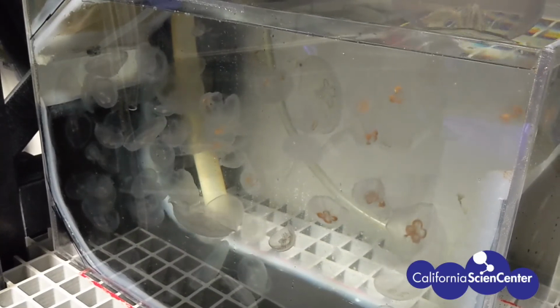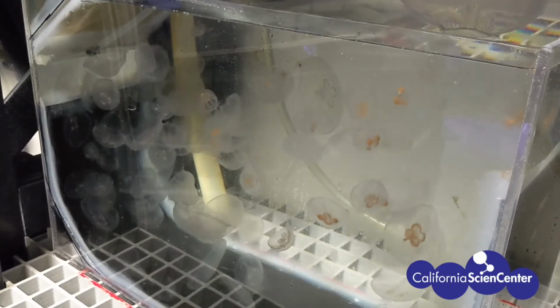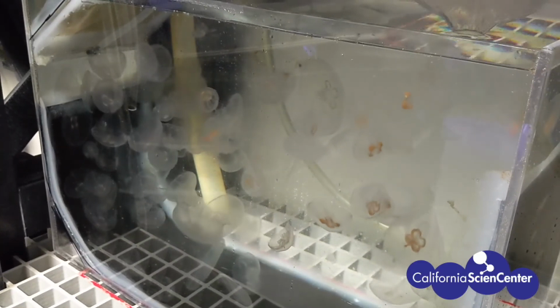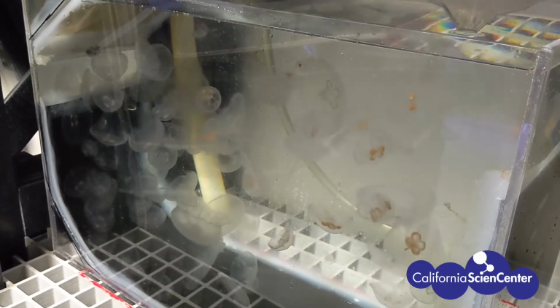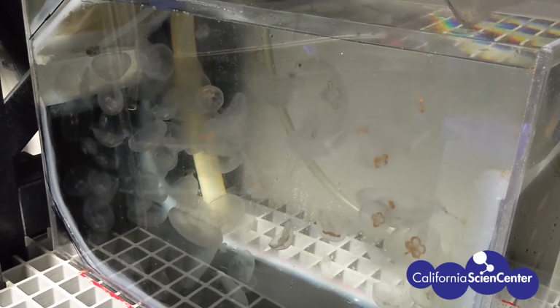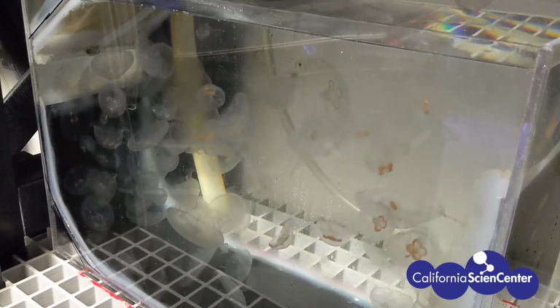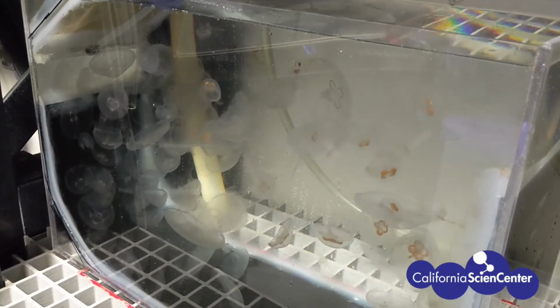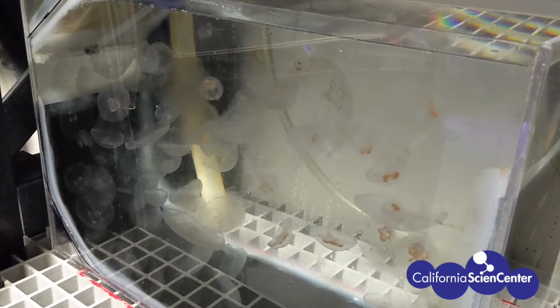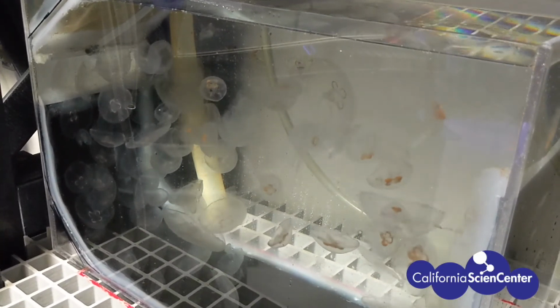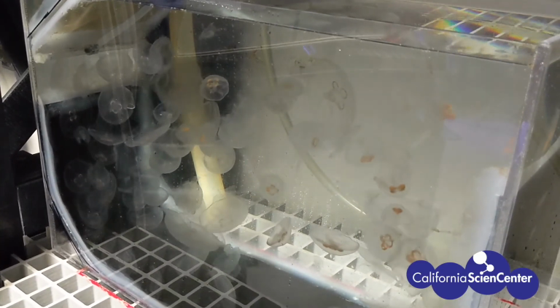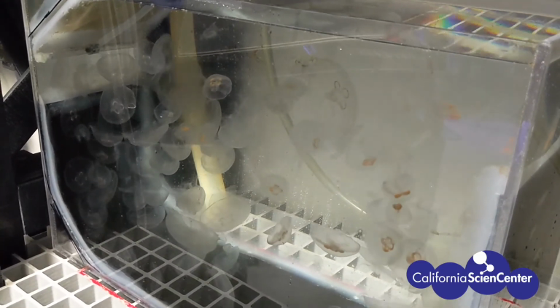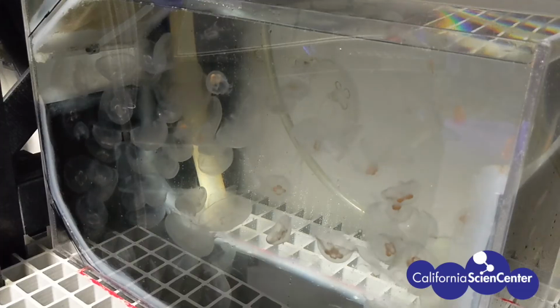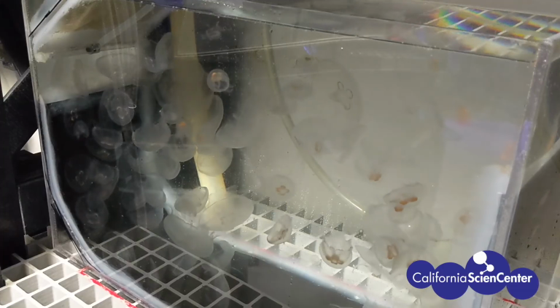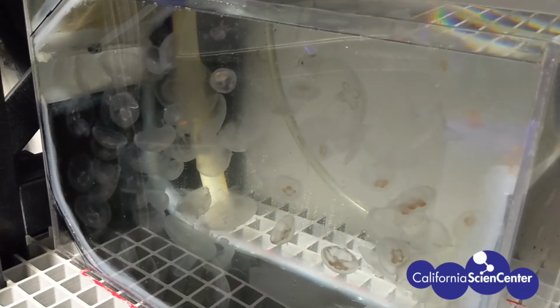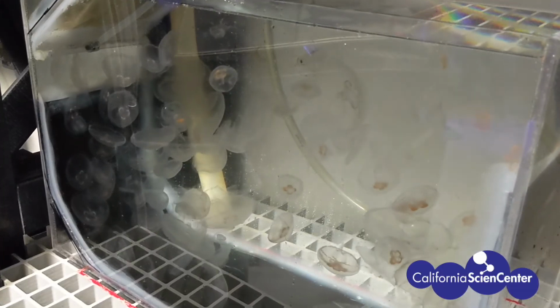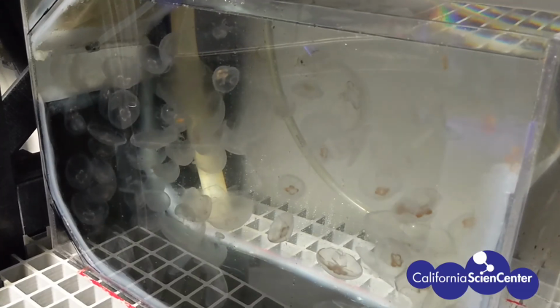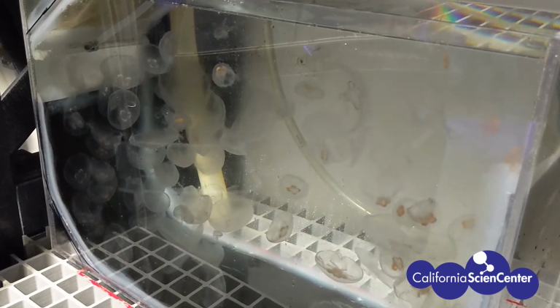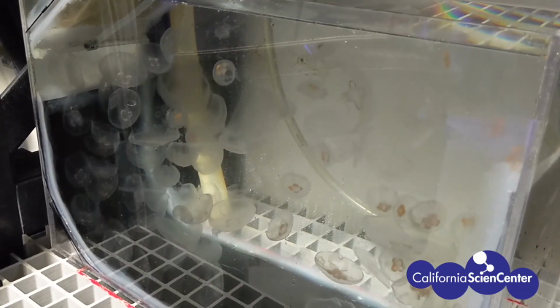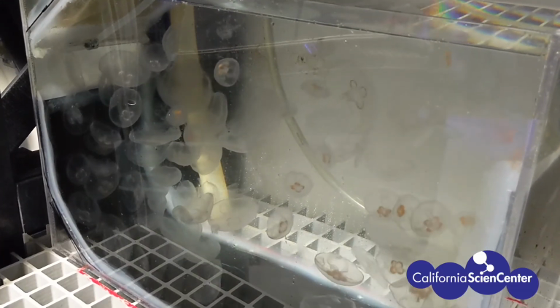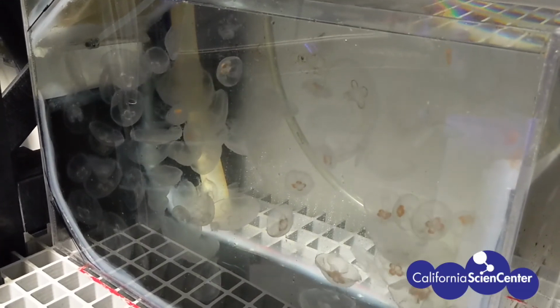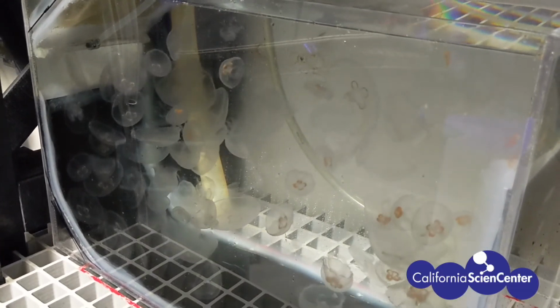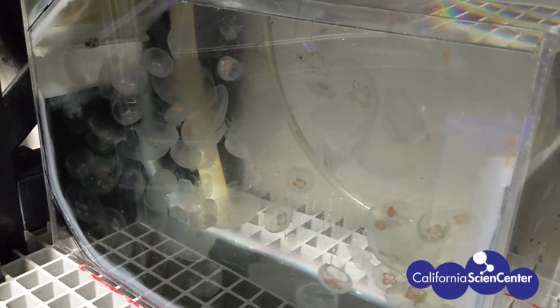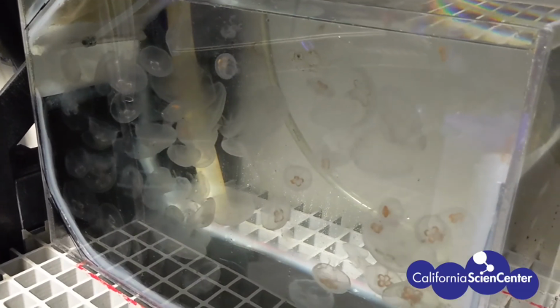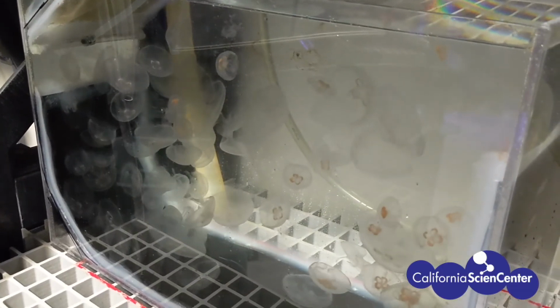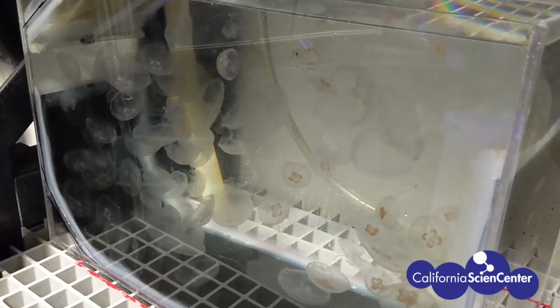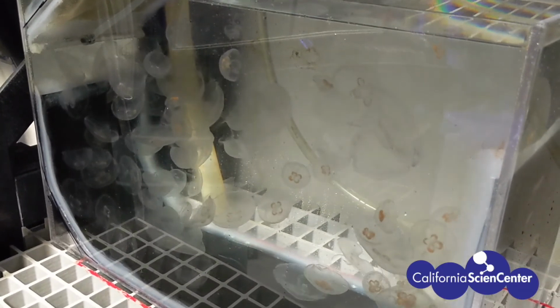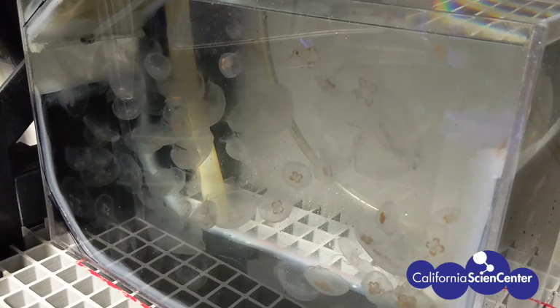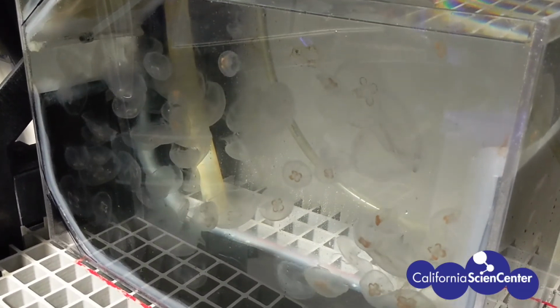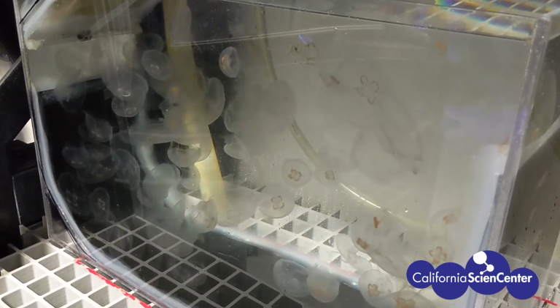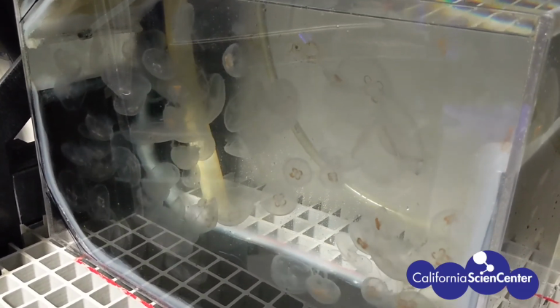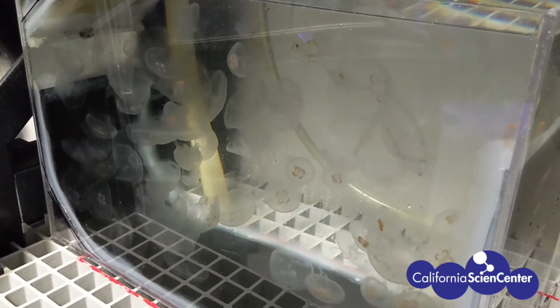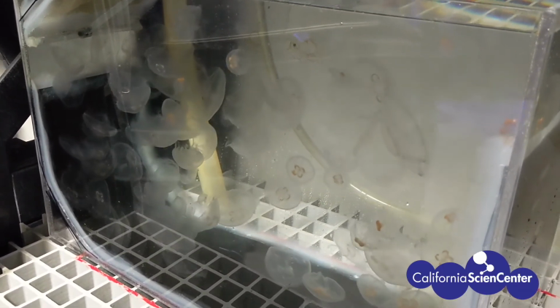Moon jellies will also eat other types of crustaceans, as well as other types of zooplankton, meaning animals that float in the water.